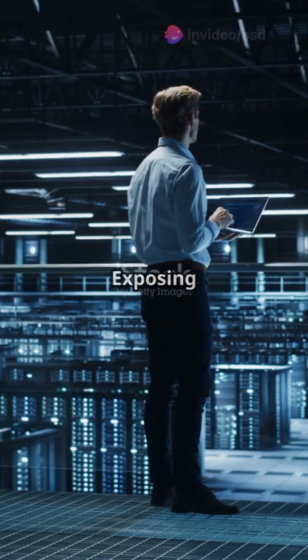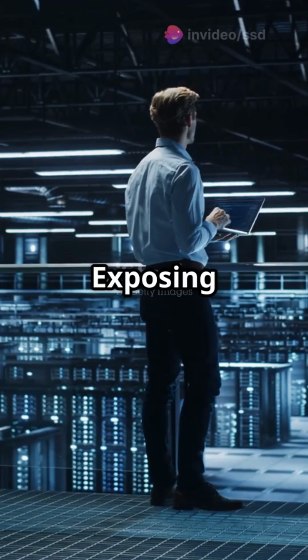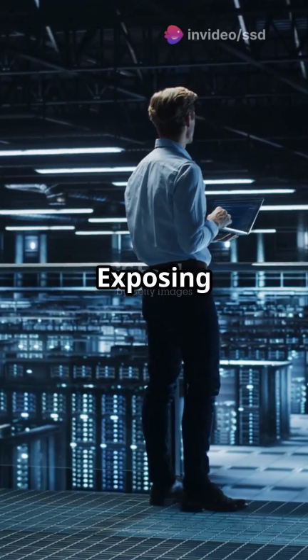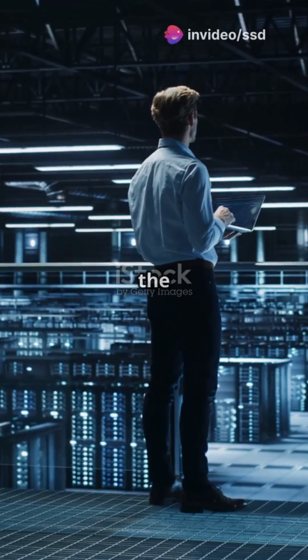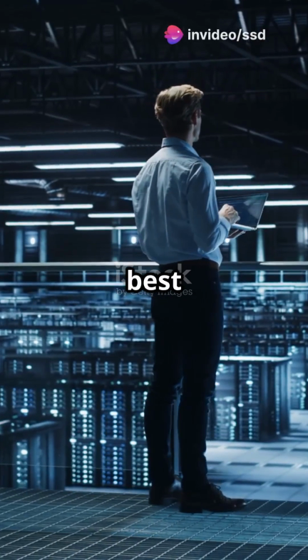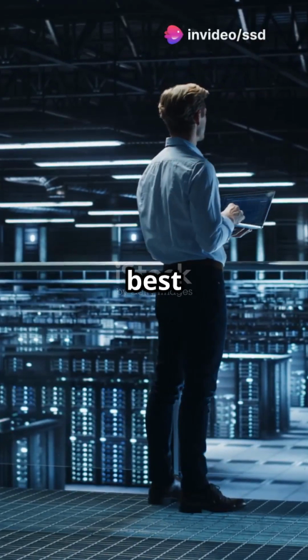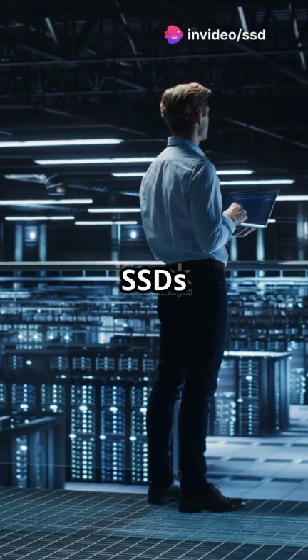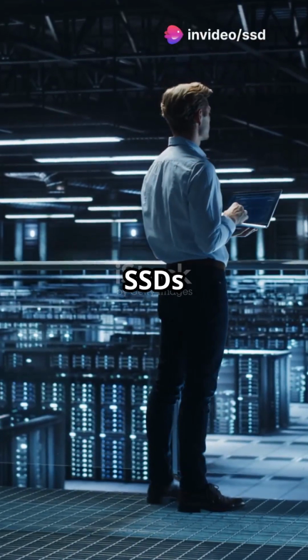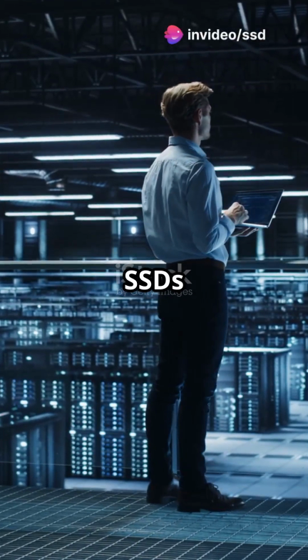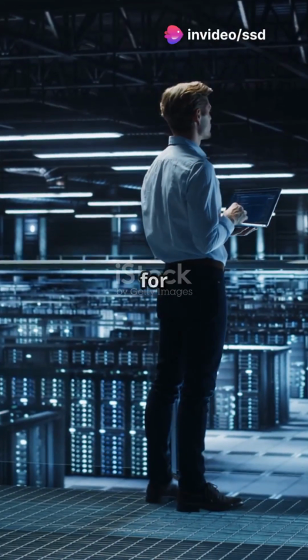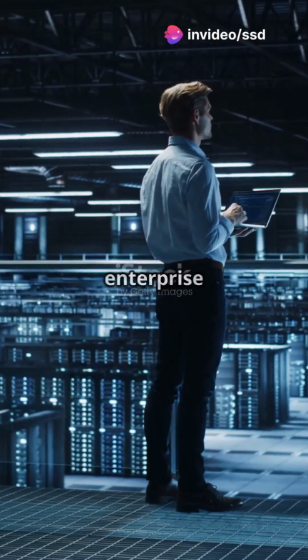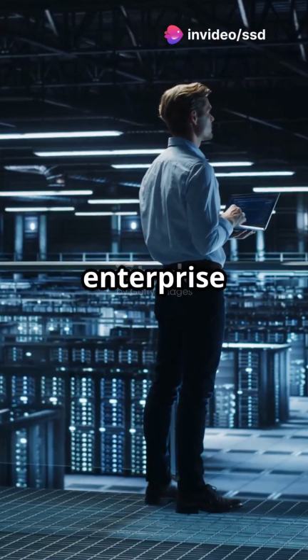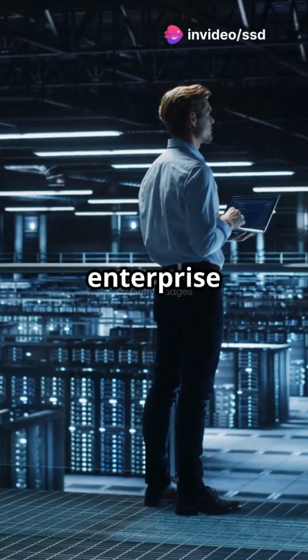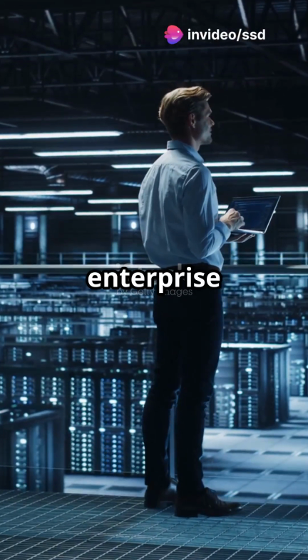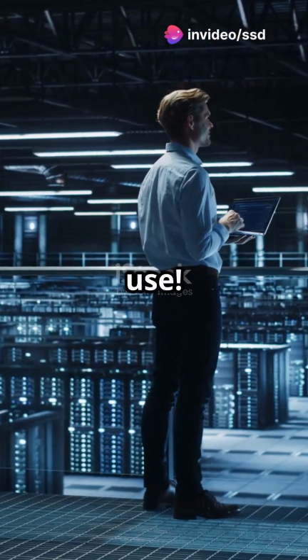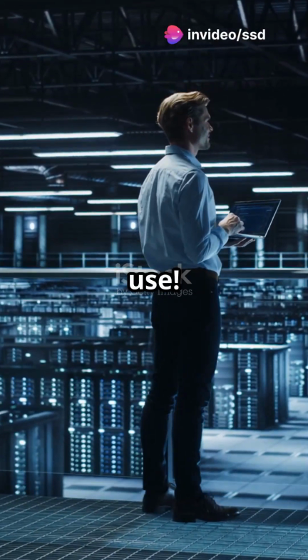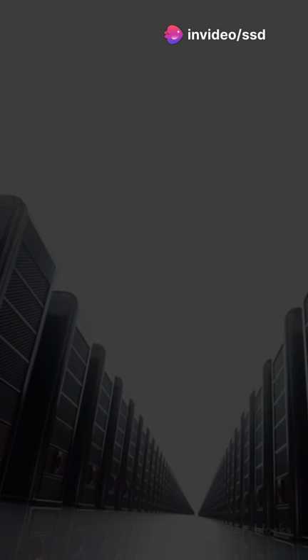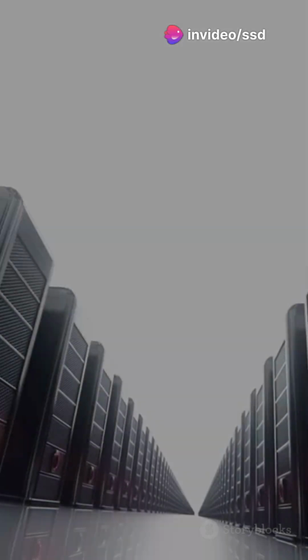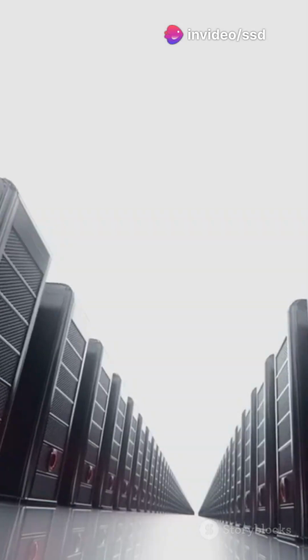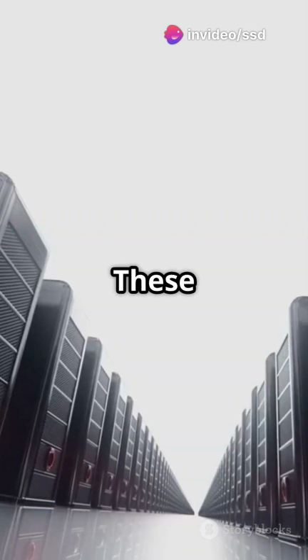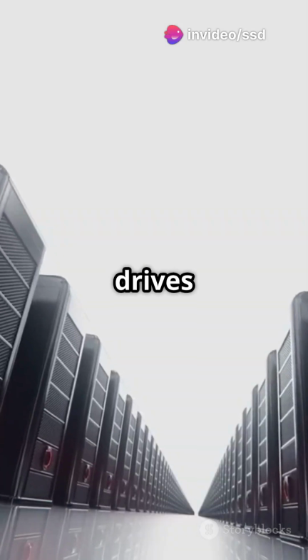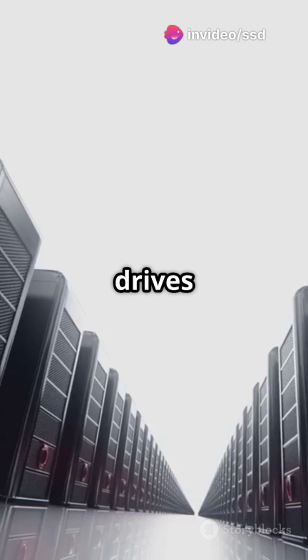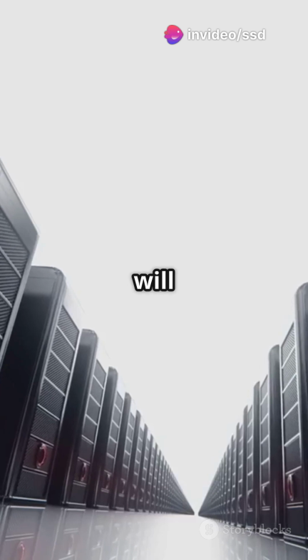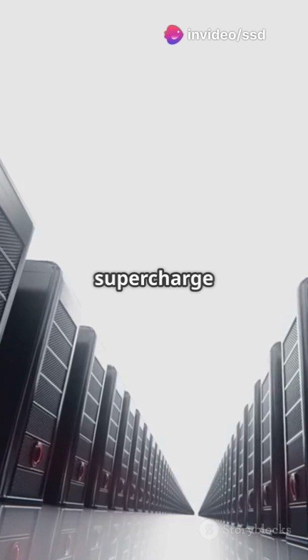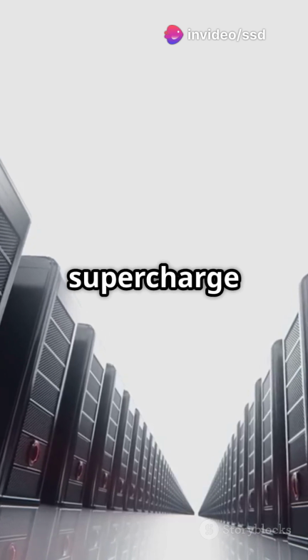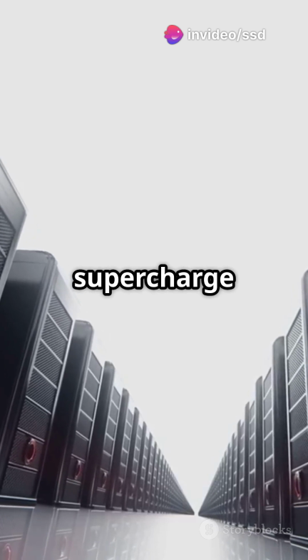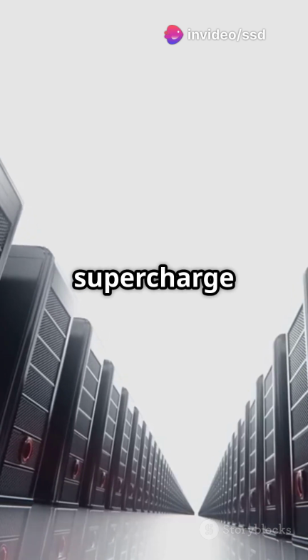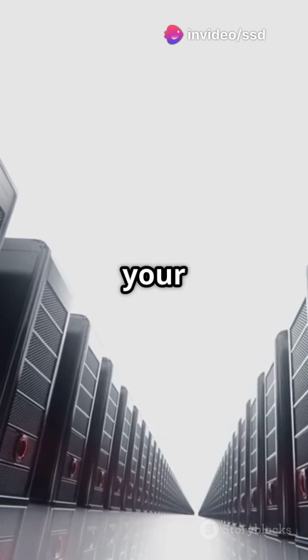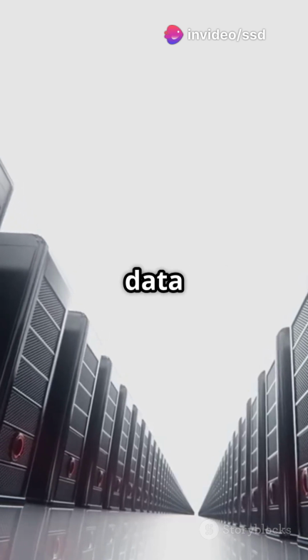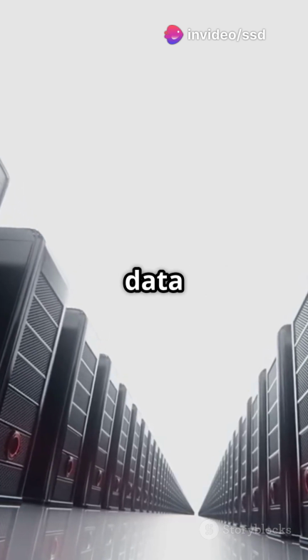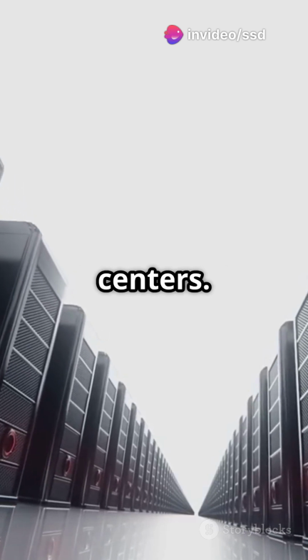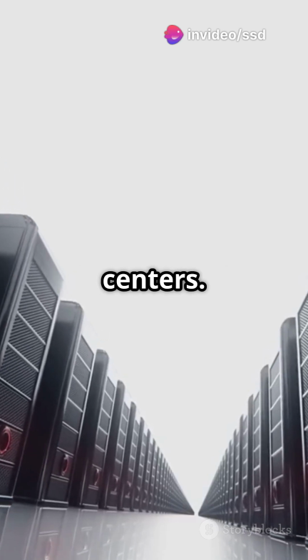Exposing the best SSDs for enterprise use. These drives will supercharge your data centers.